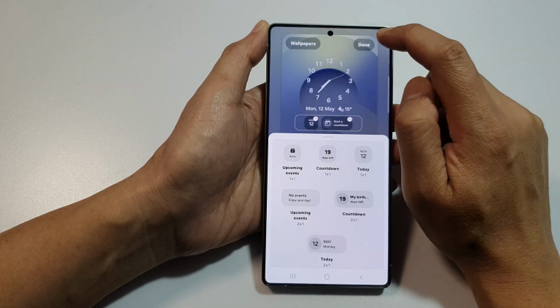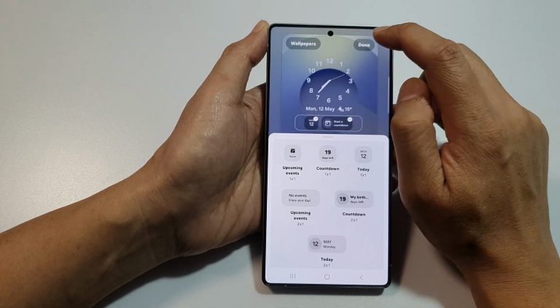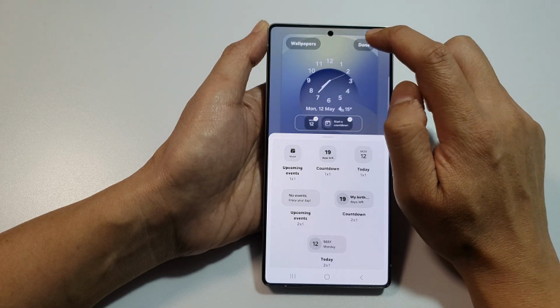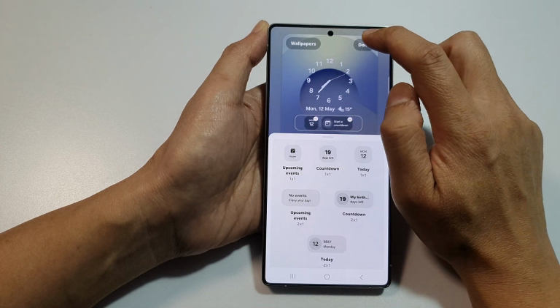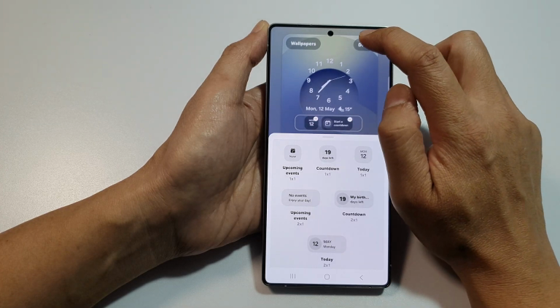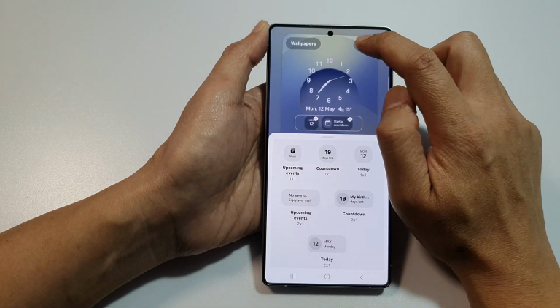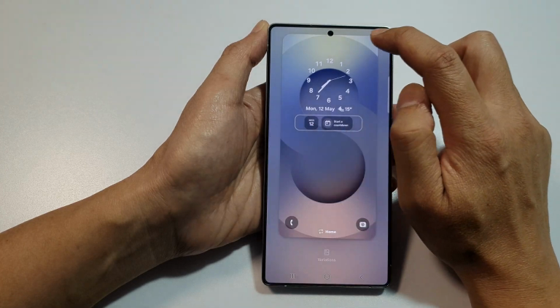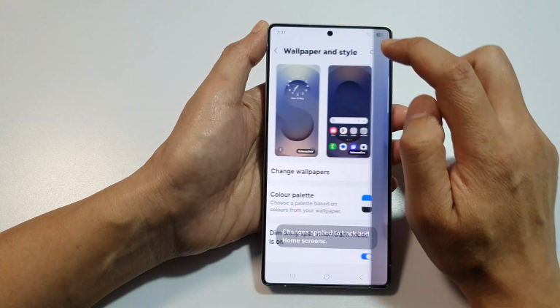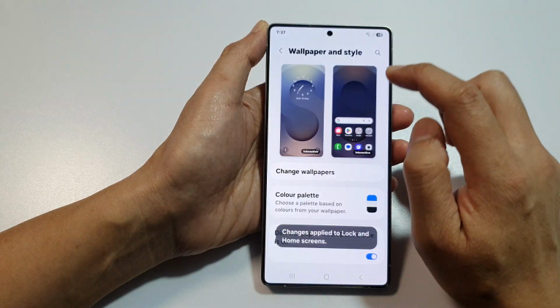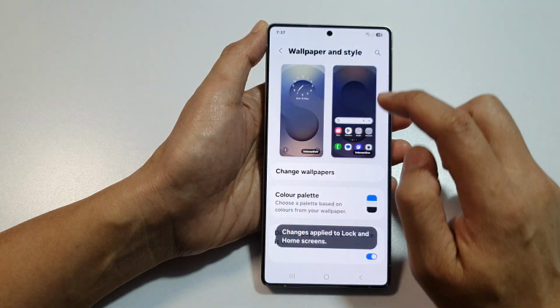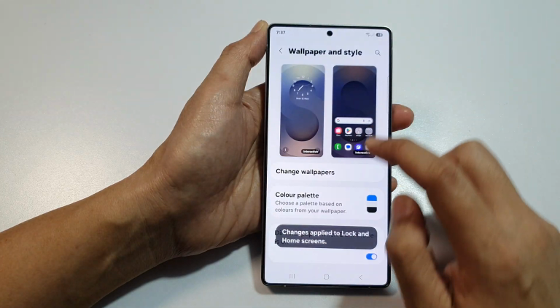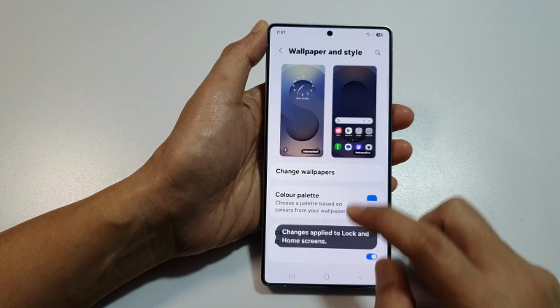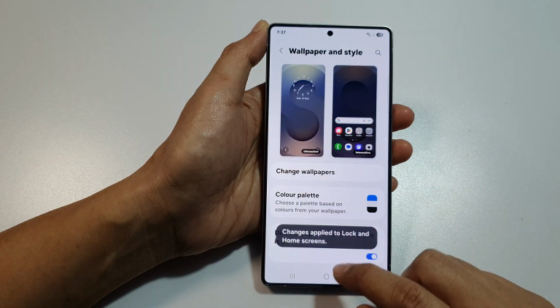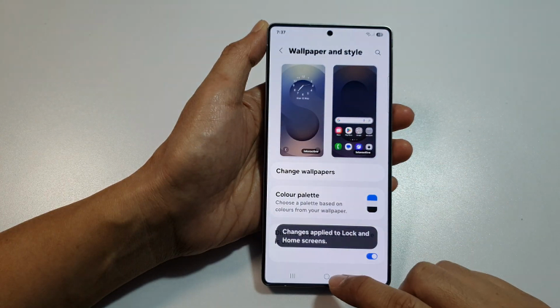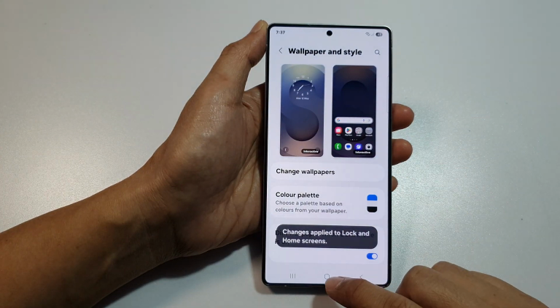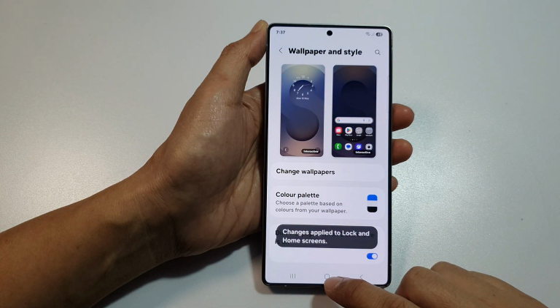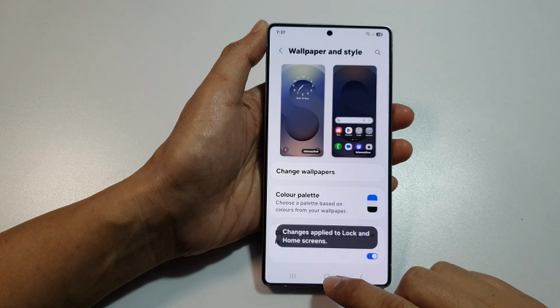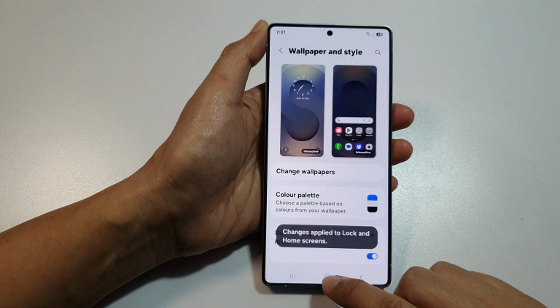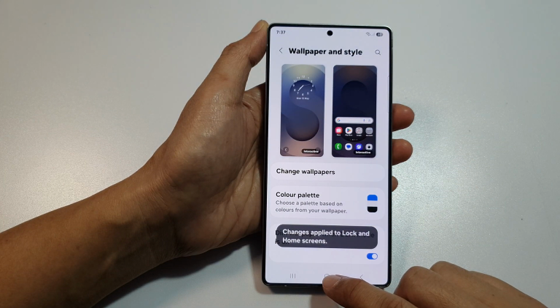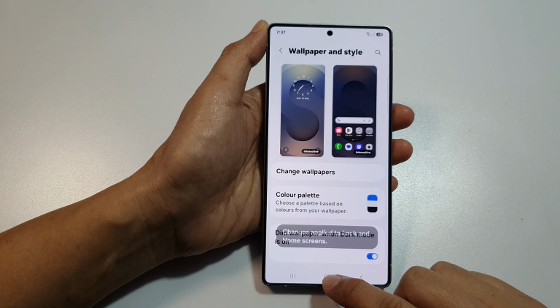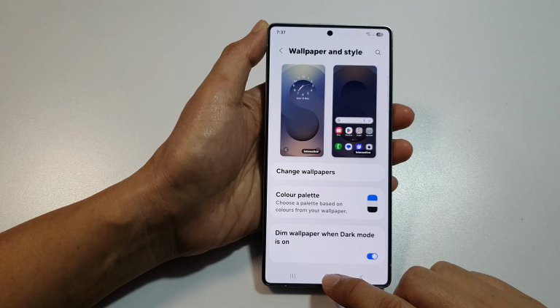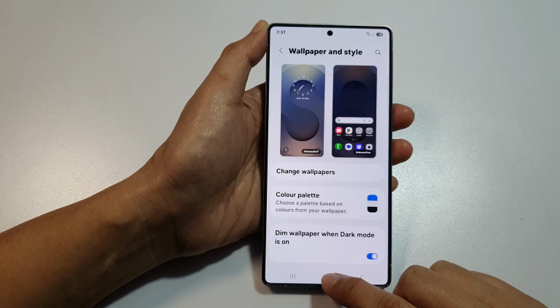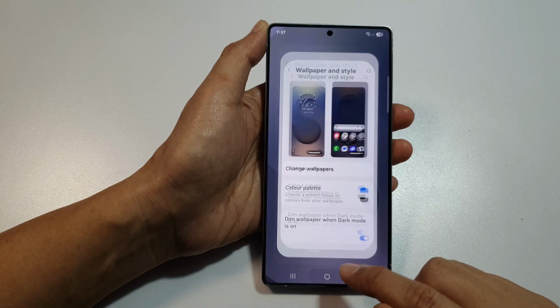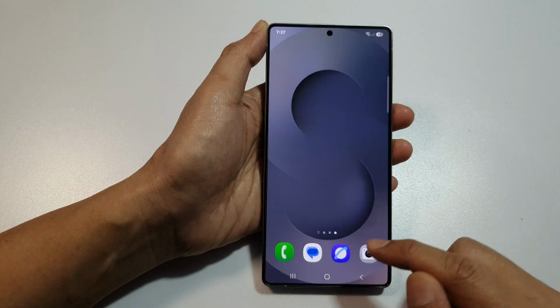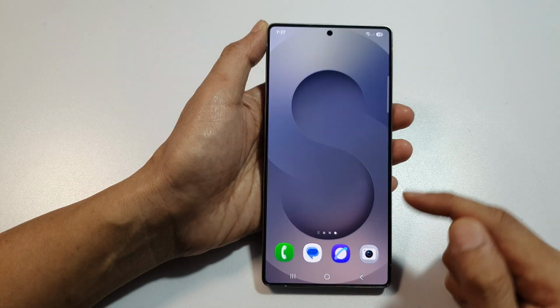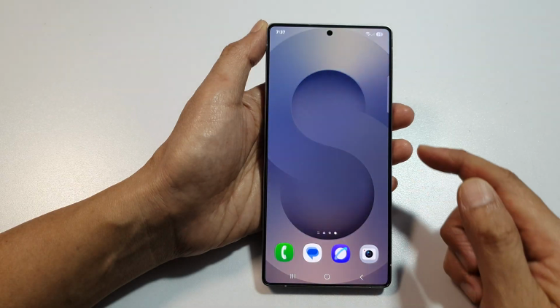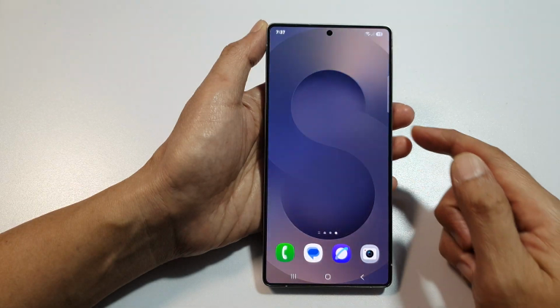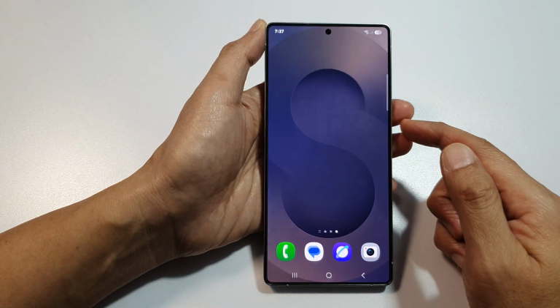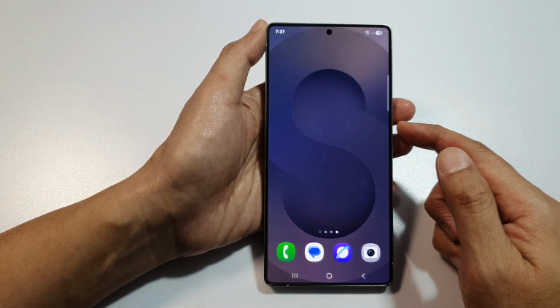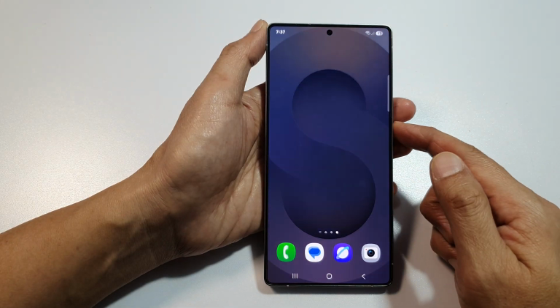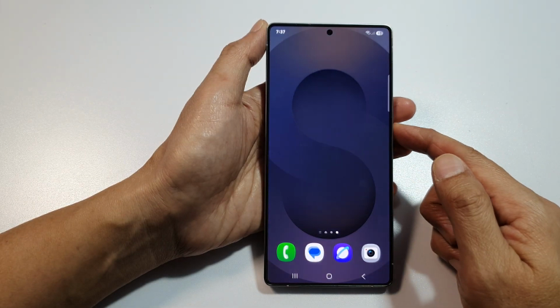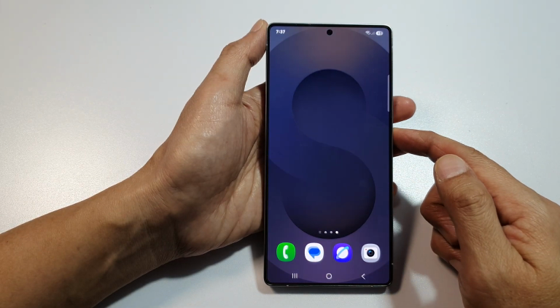Now, tap on the Done button at the top to save the changes. Then tap on the Home button to return back to the home screen.